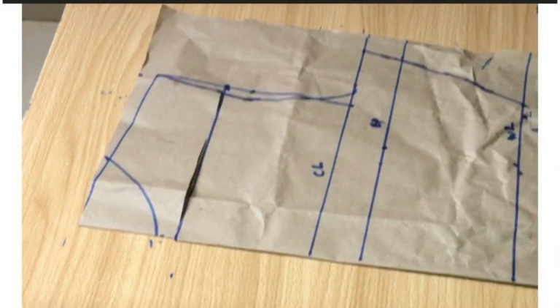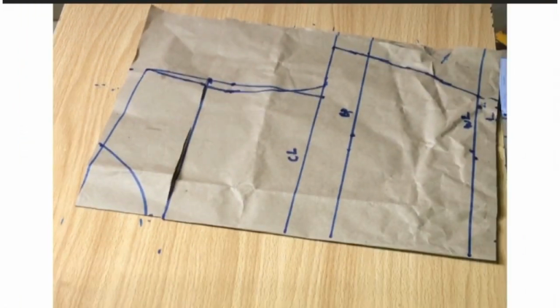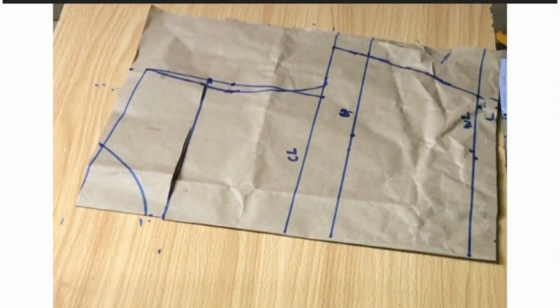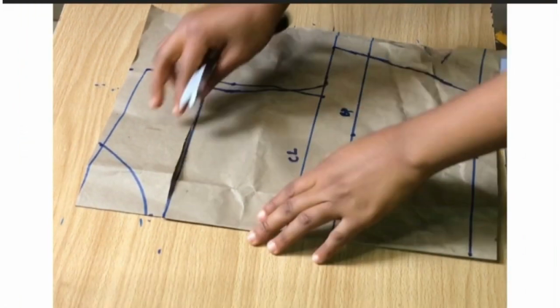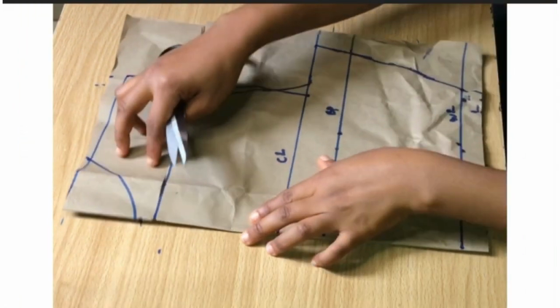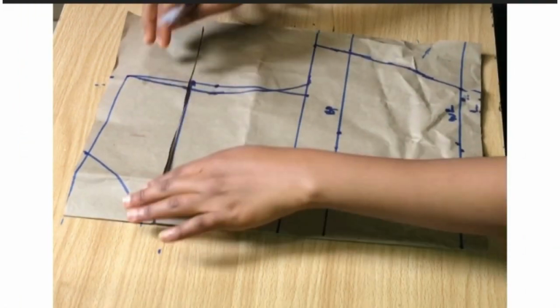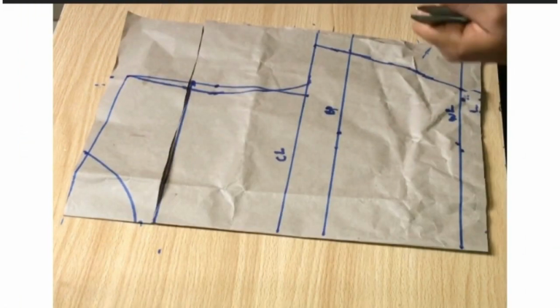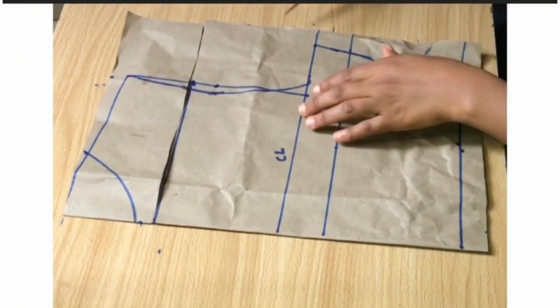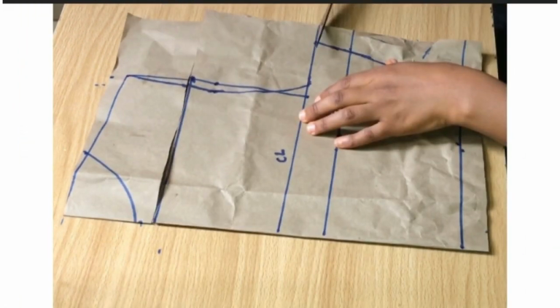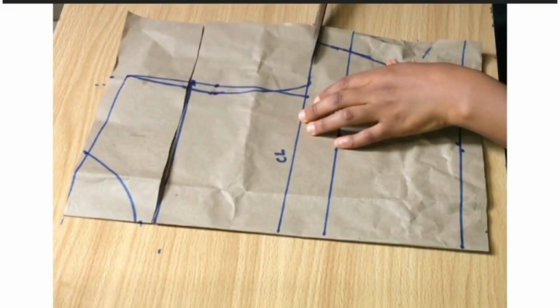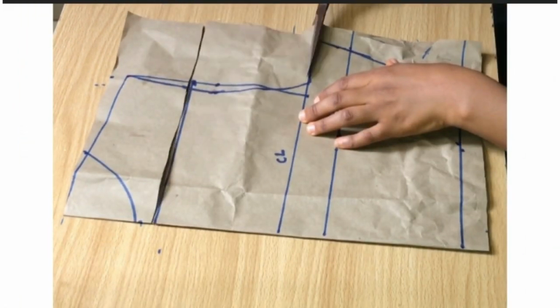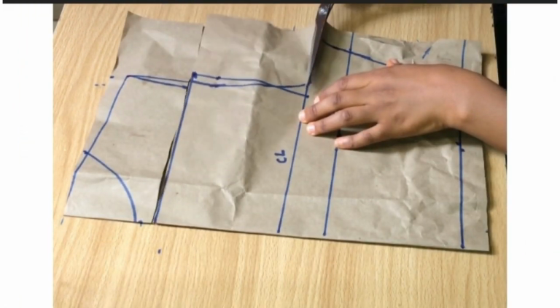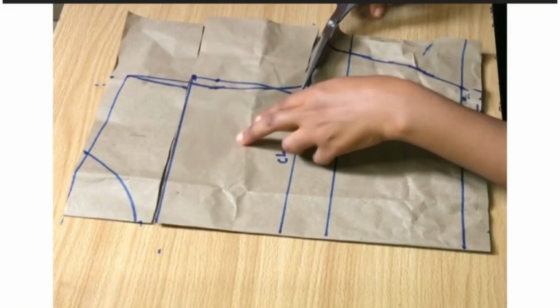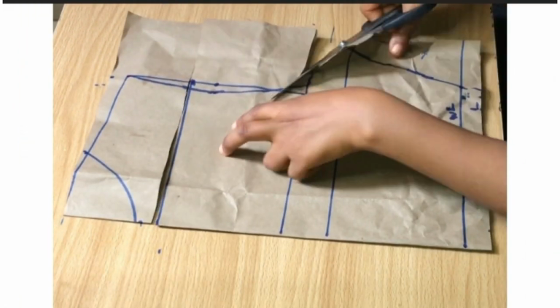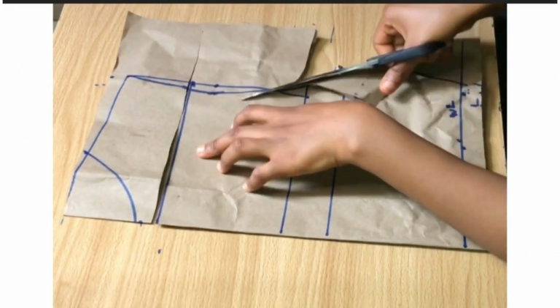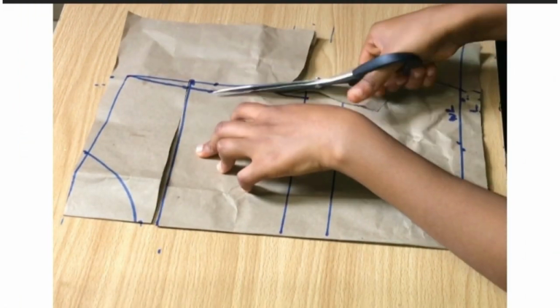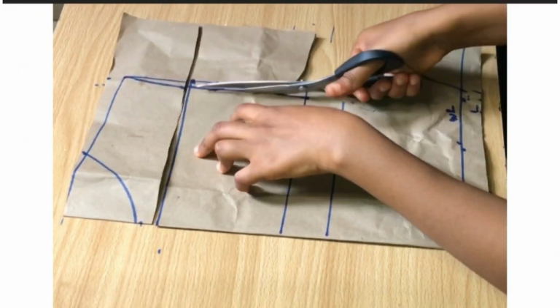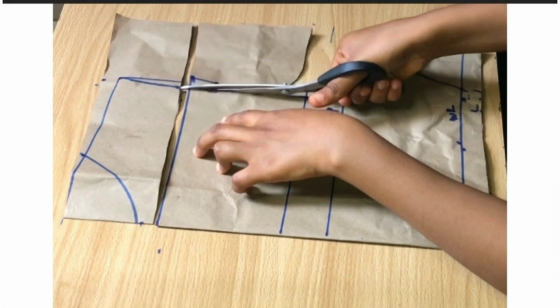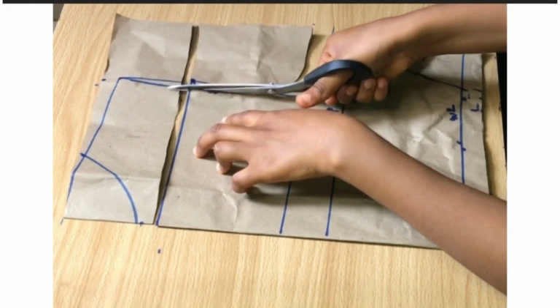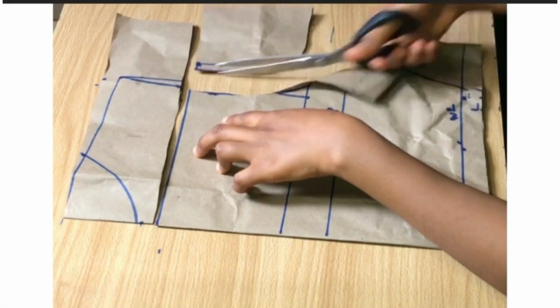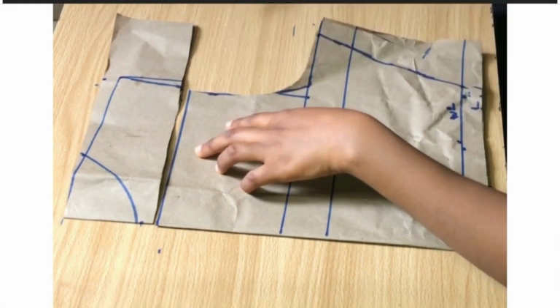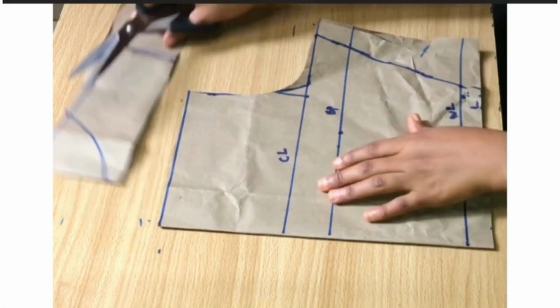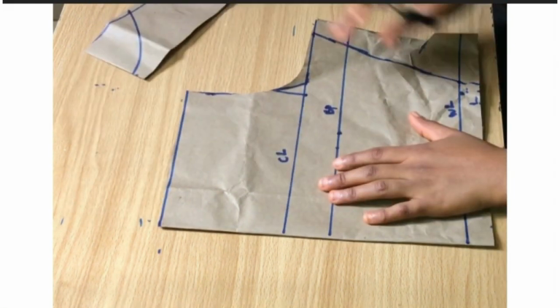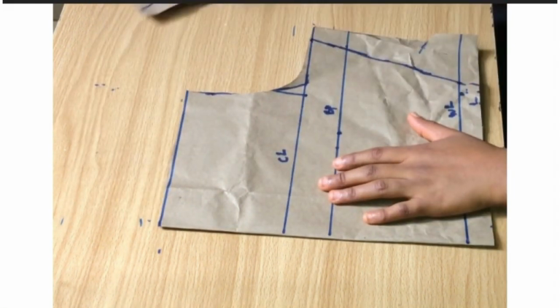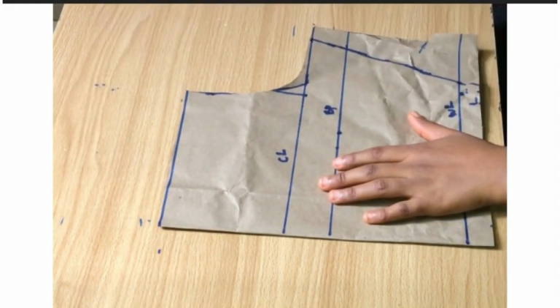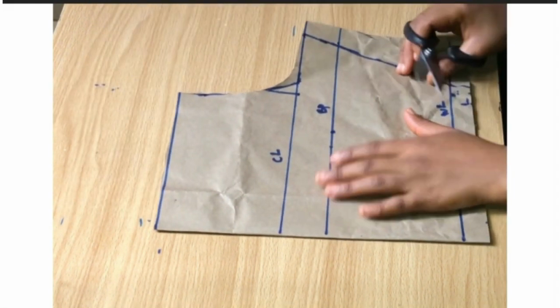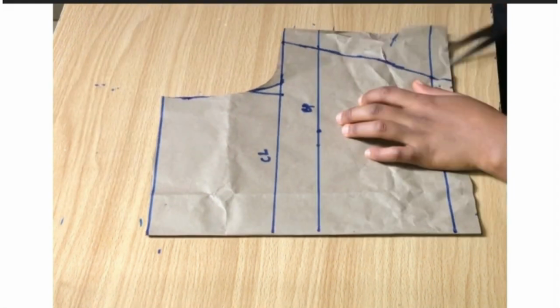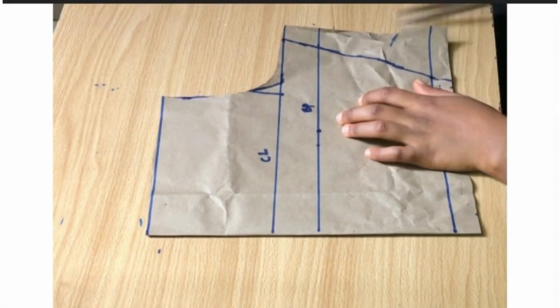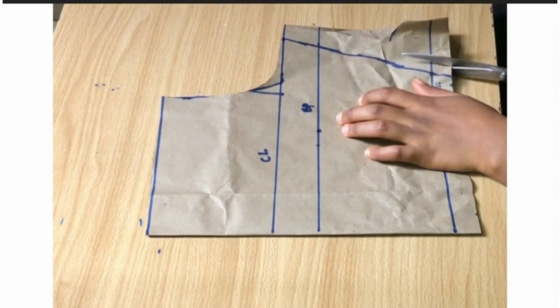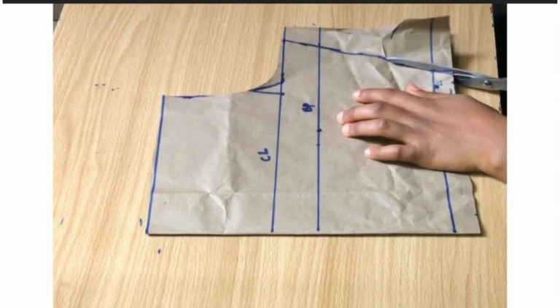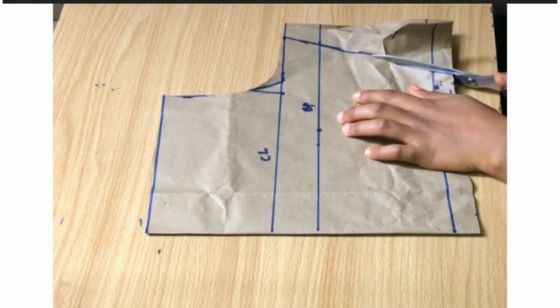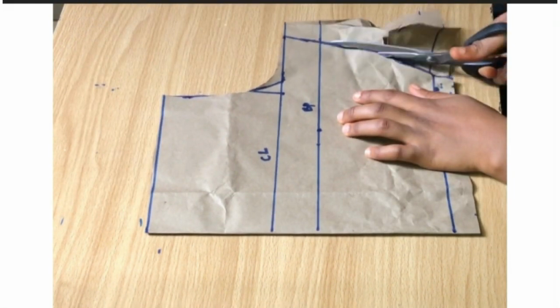I'll be trimming off the excess parts of the paper I don't need, and this is going to serve as my back pattern.